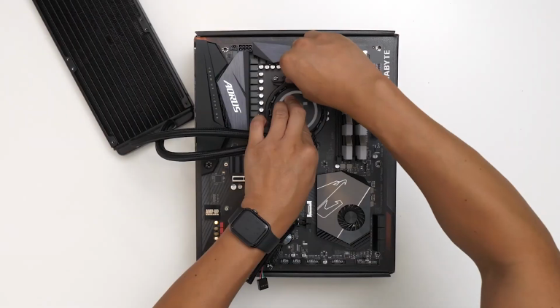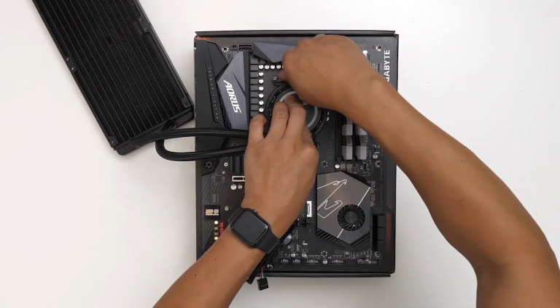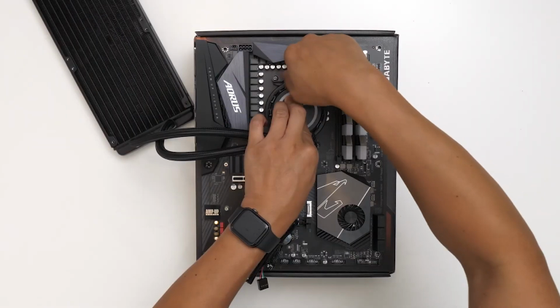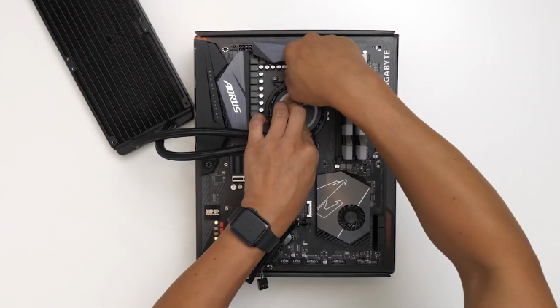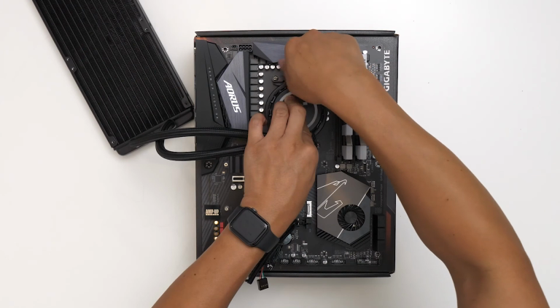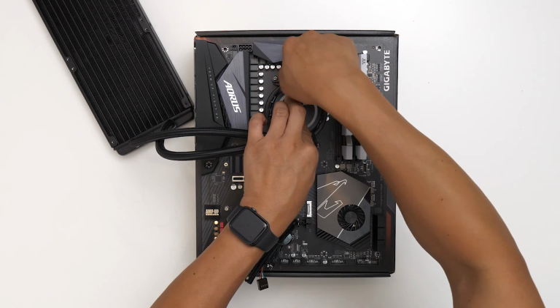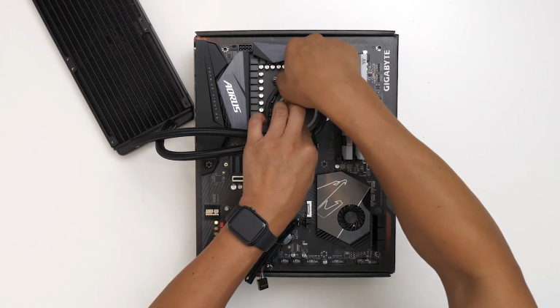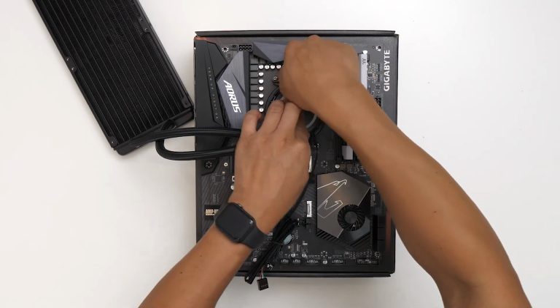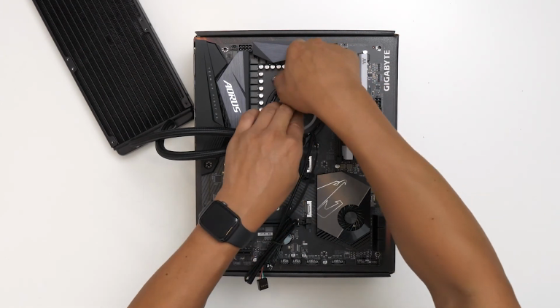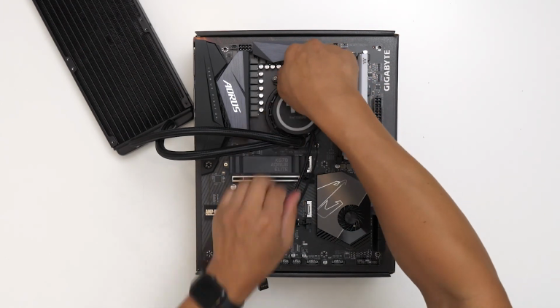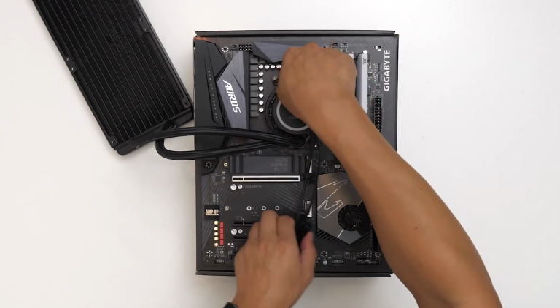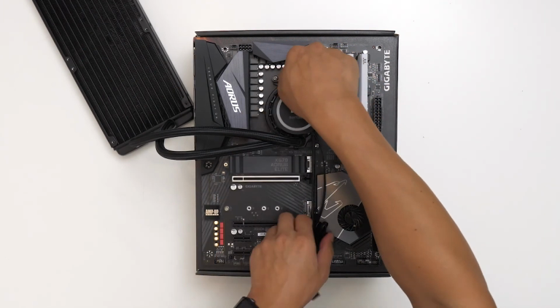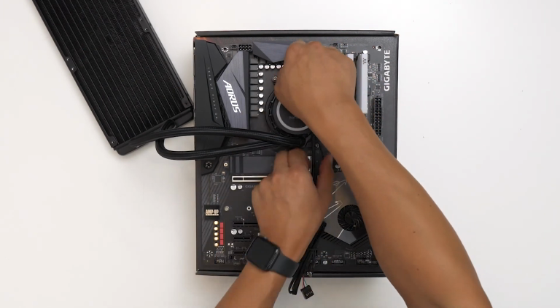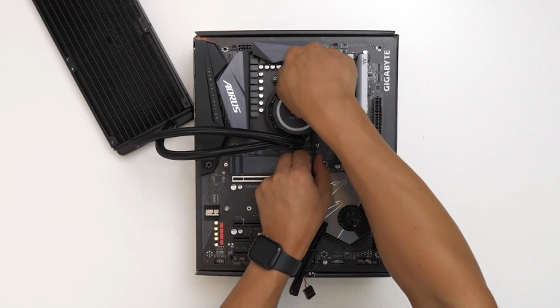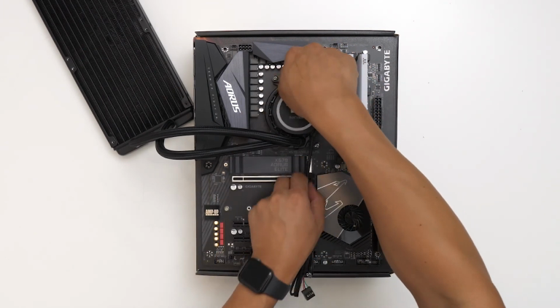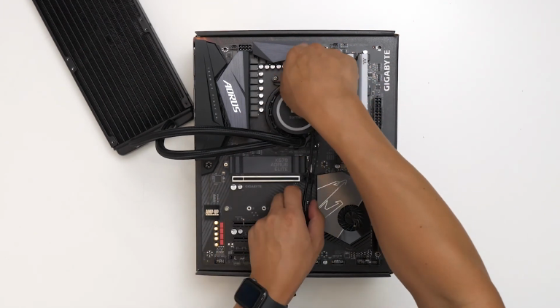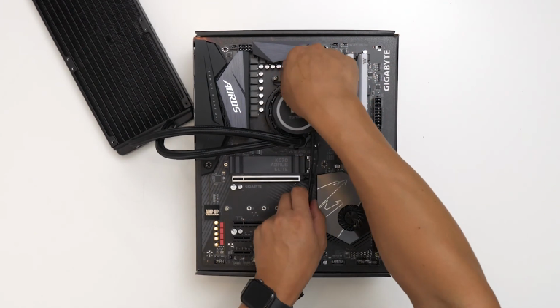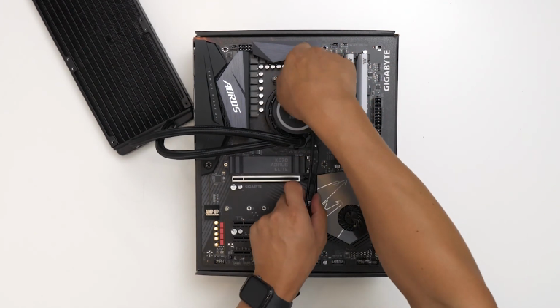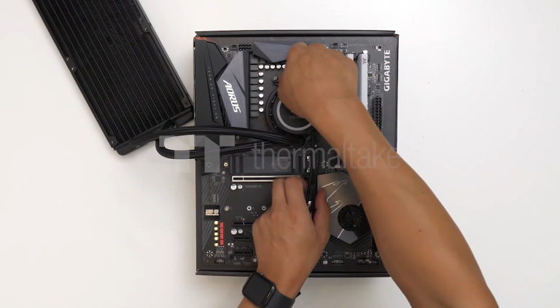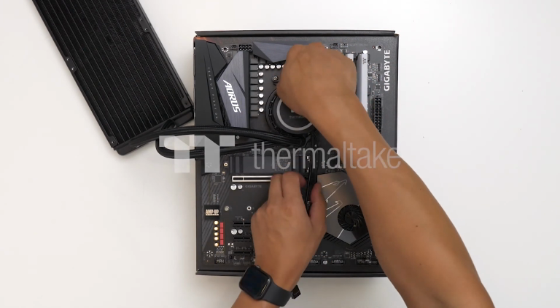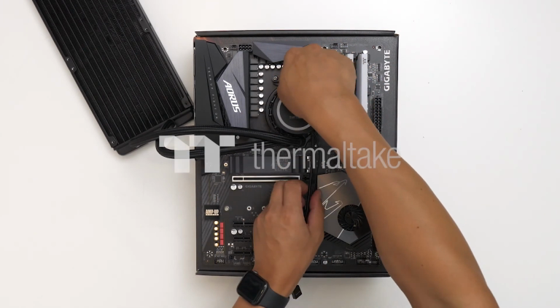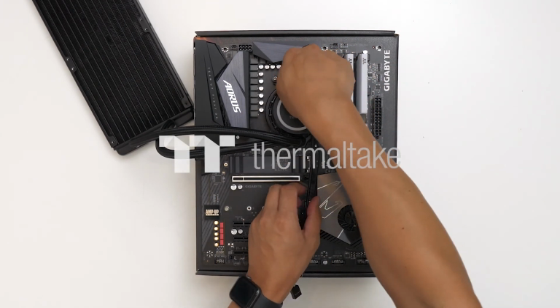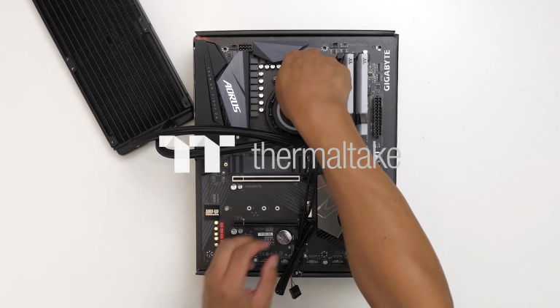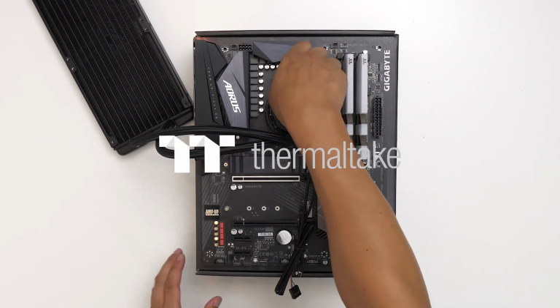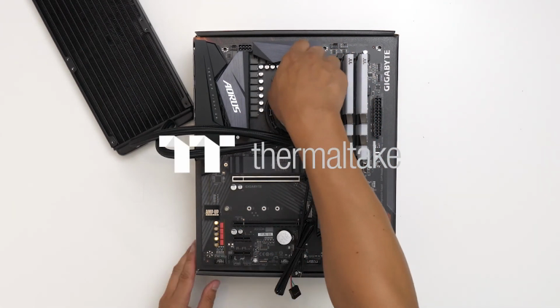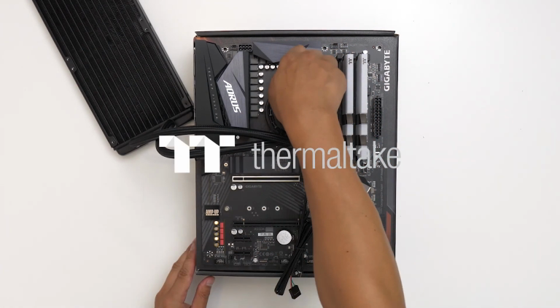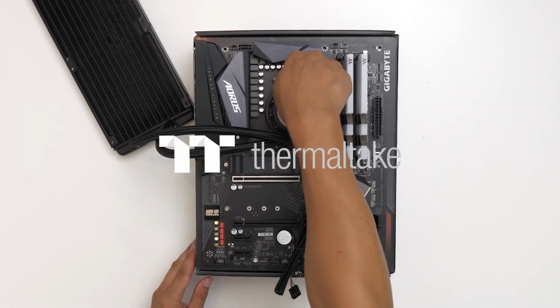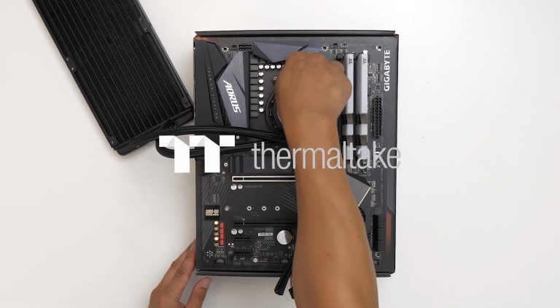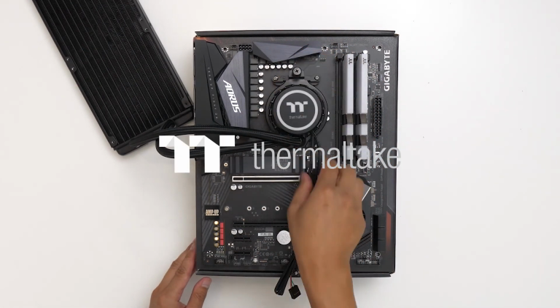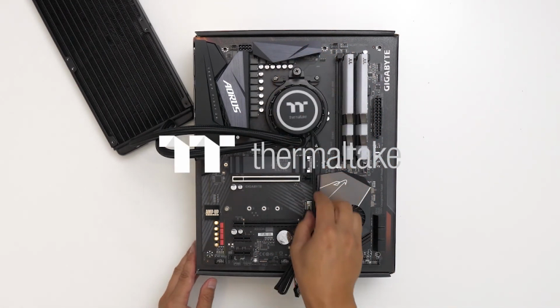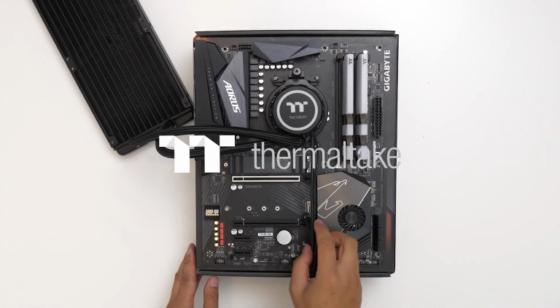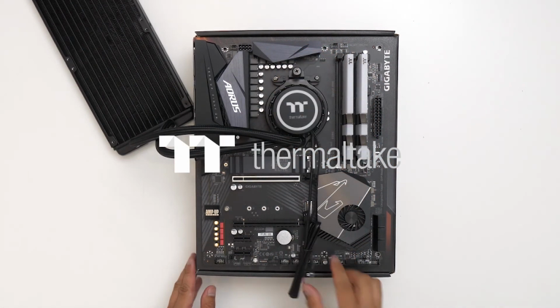For more information on the TG50 thermal compound, you can visit thermaltakeusa.com. Thanks for watching!